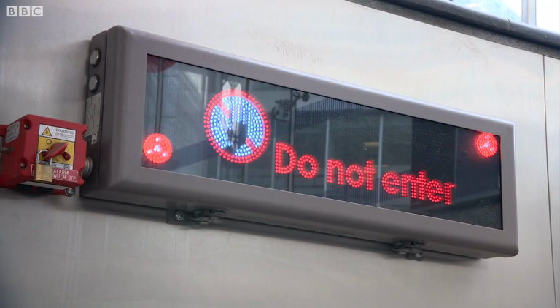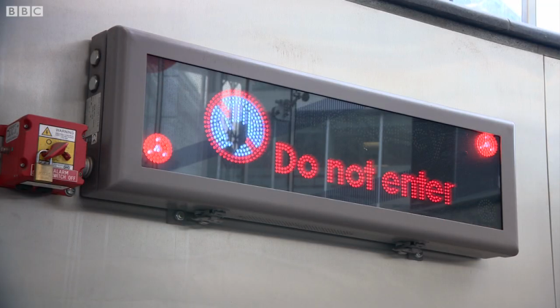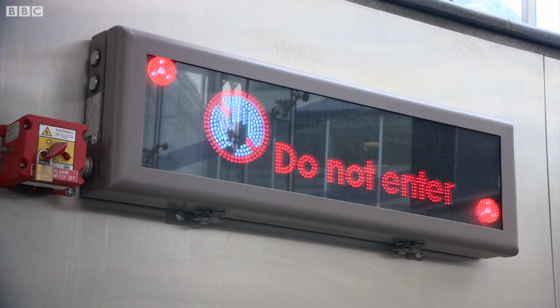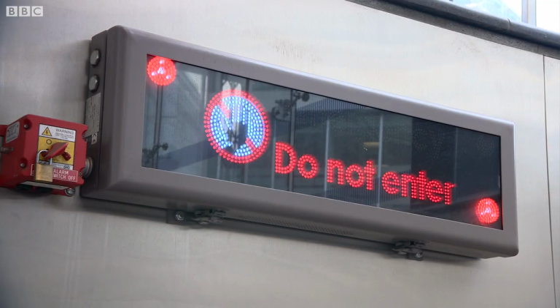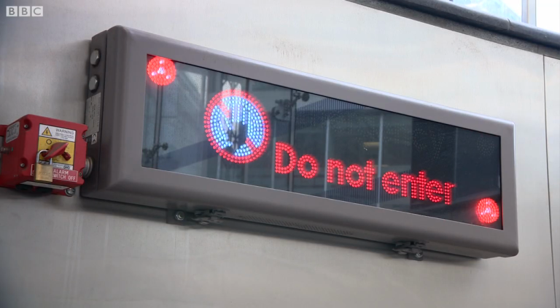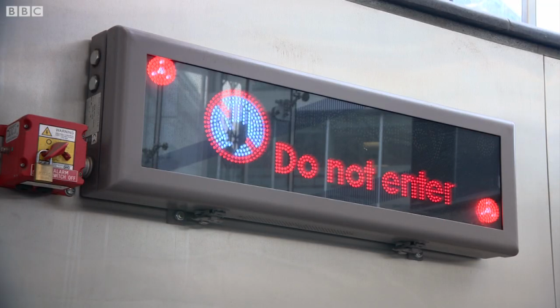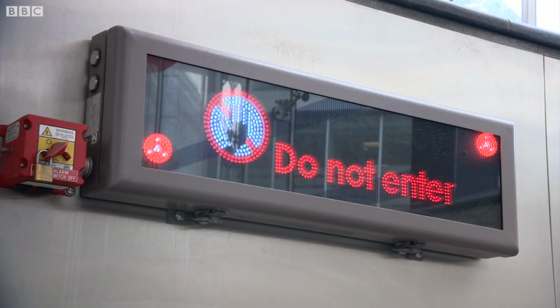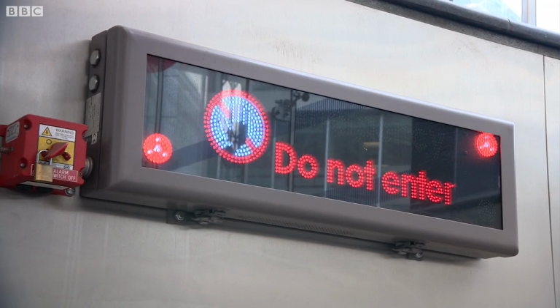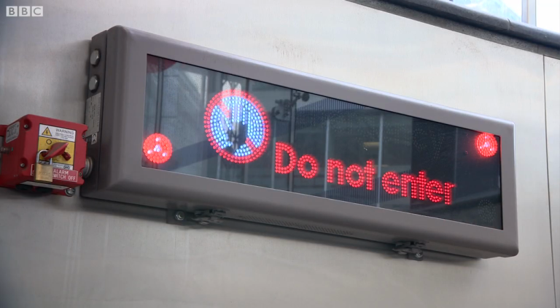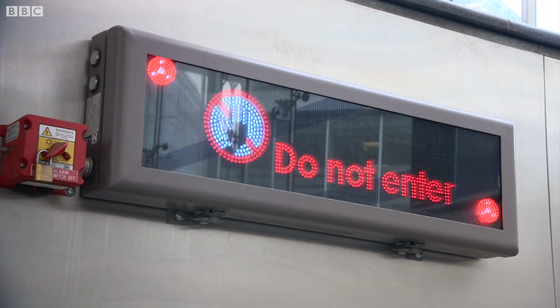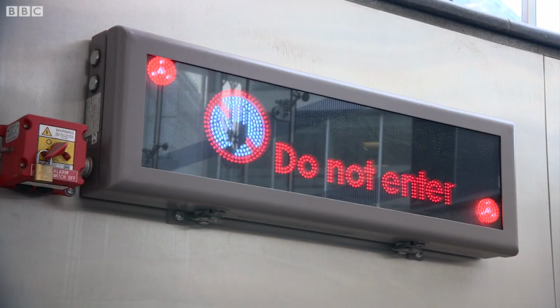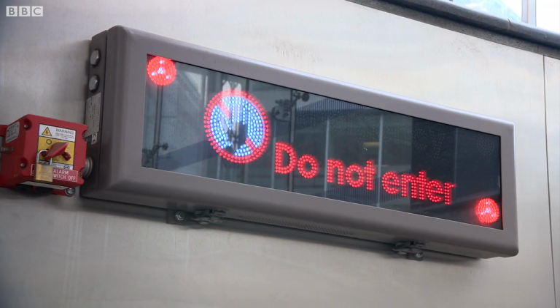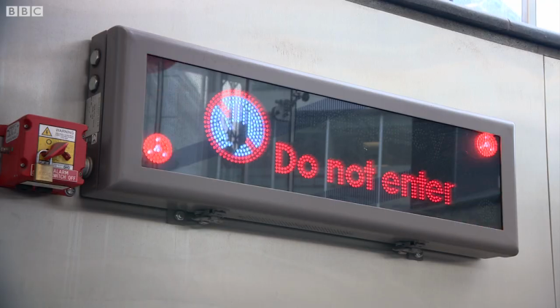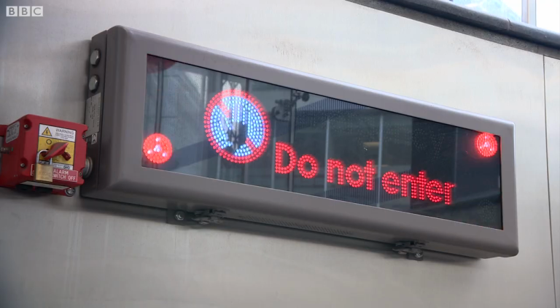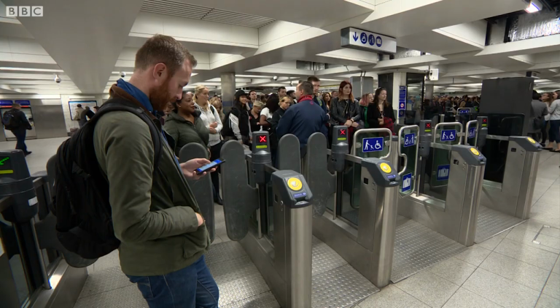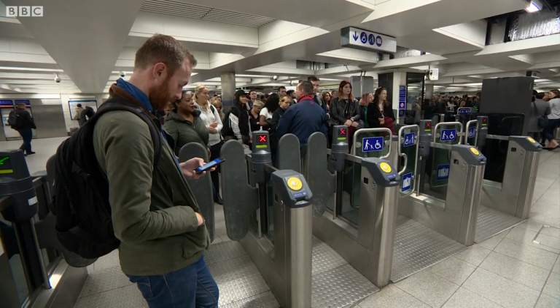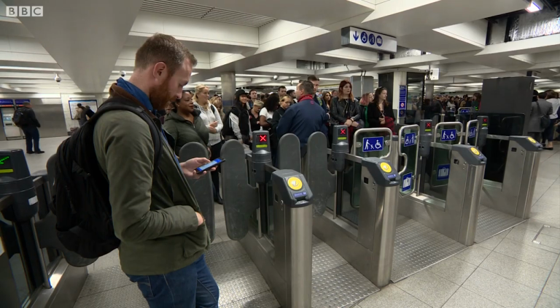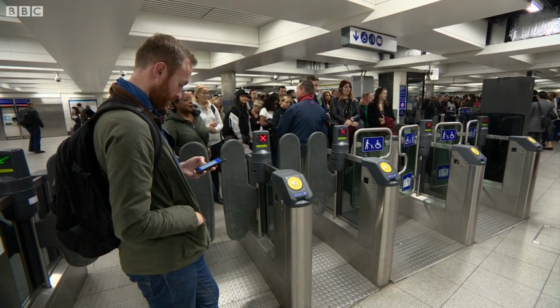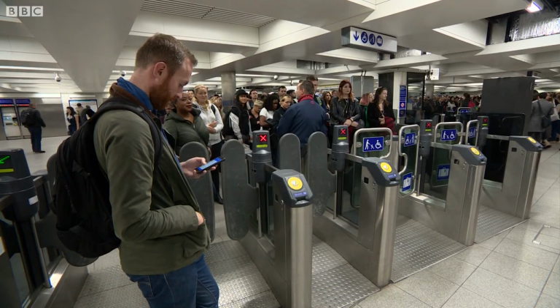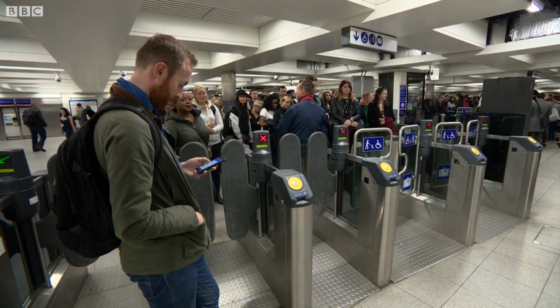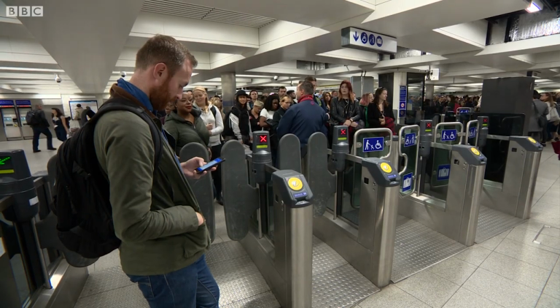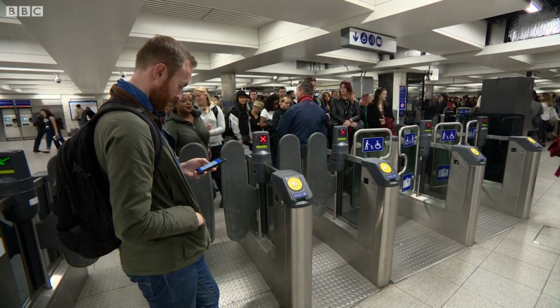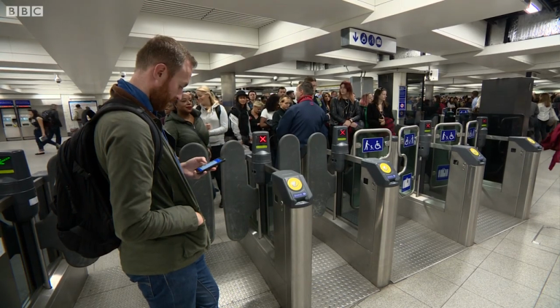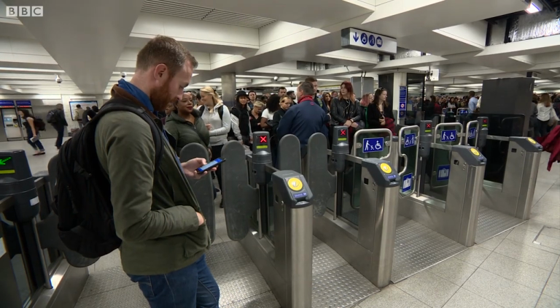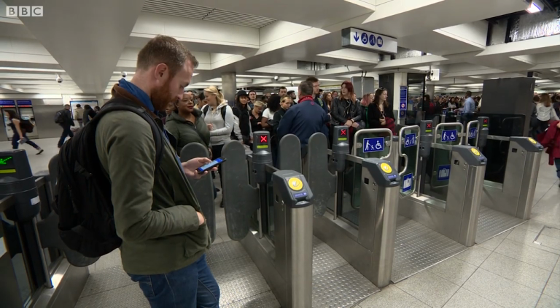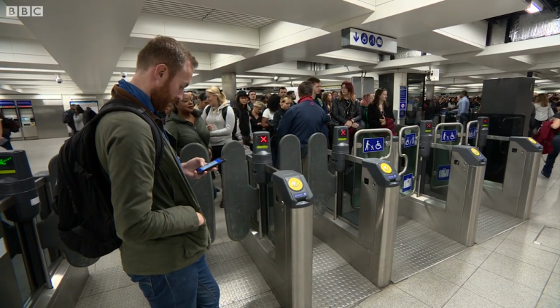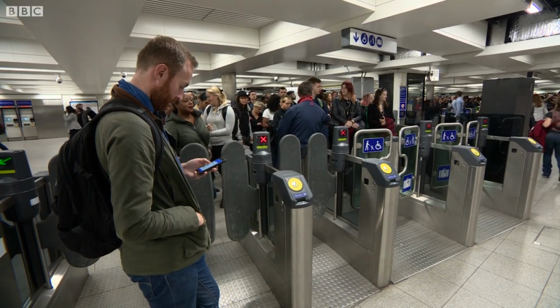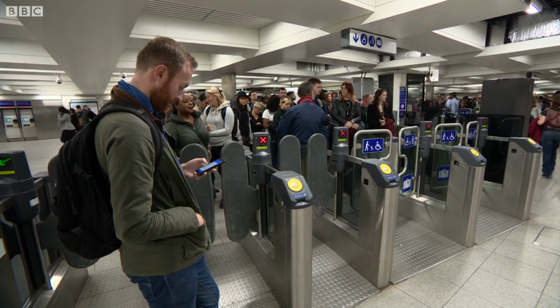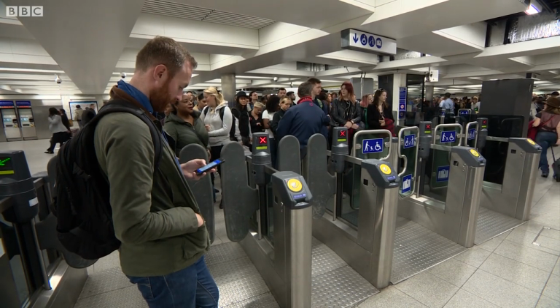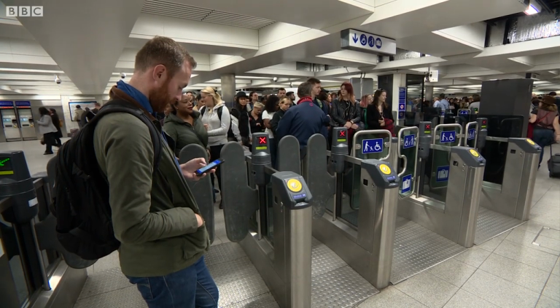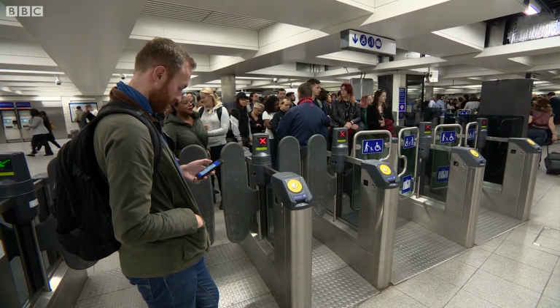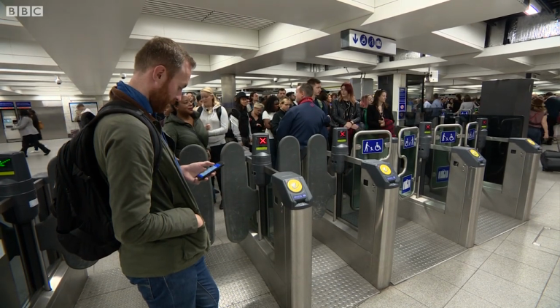Congestion — do not enter. While we're filming, a fire alert closes the Victoria line.